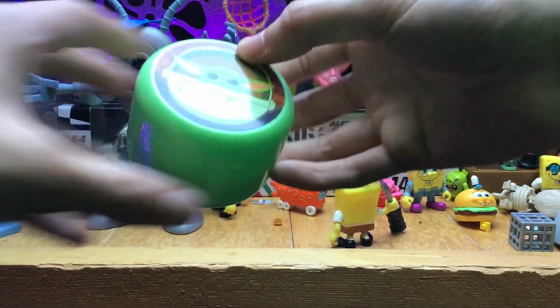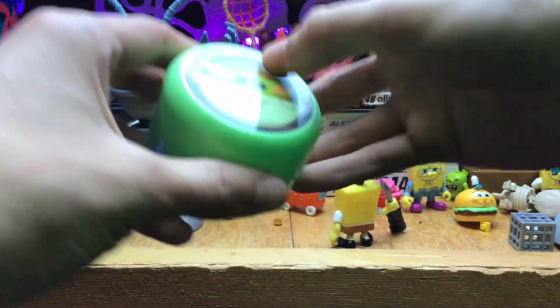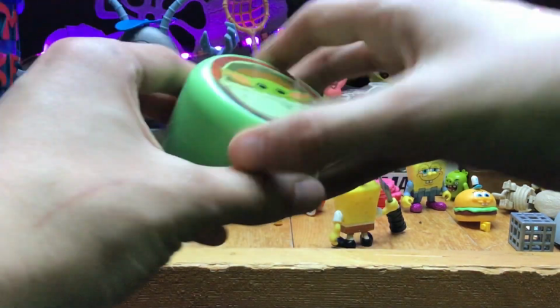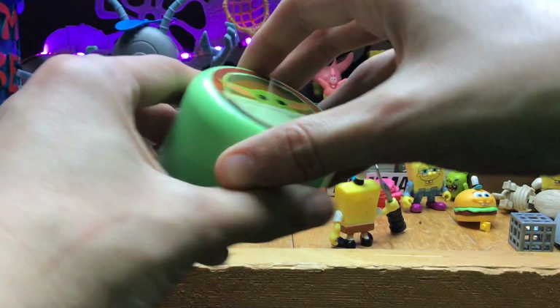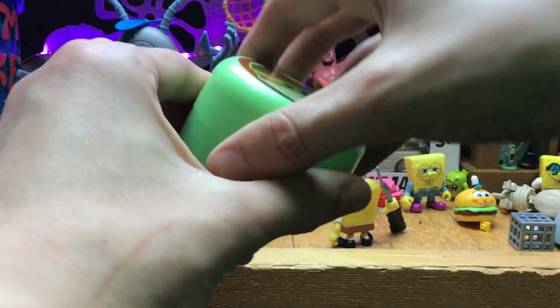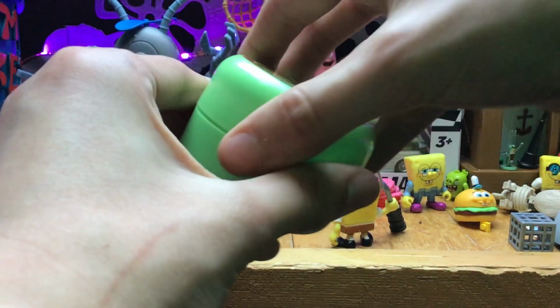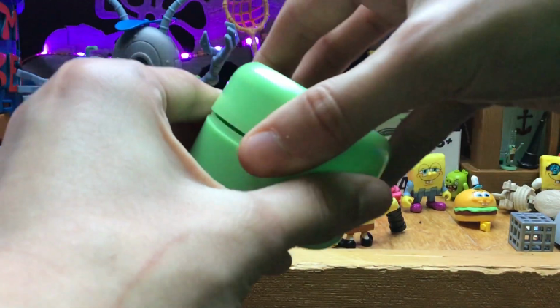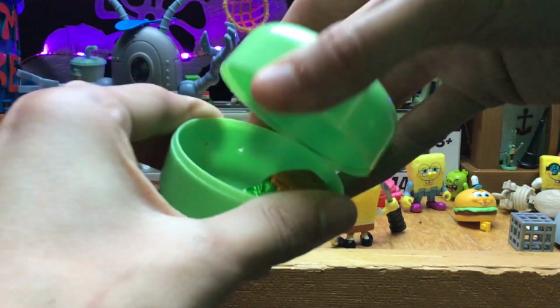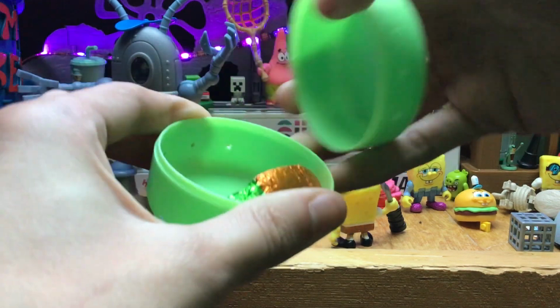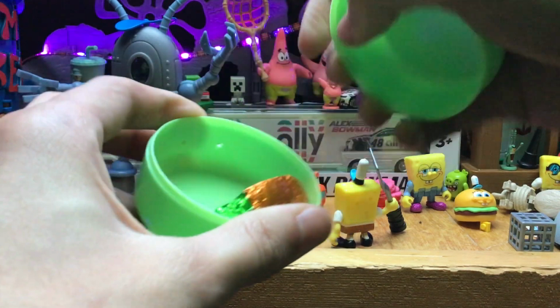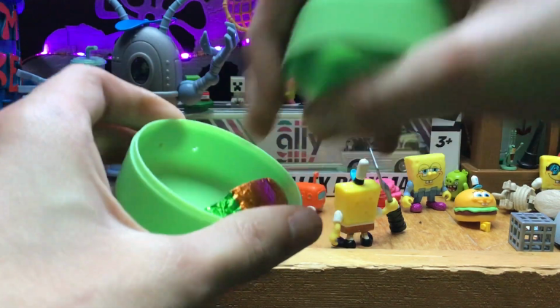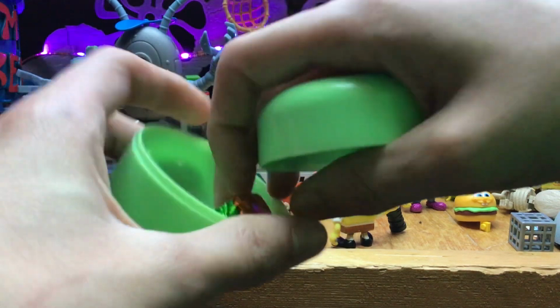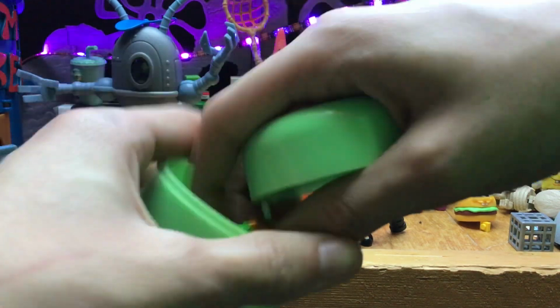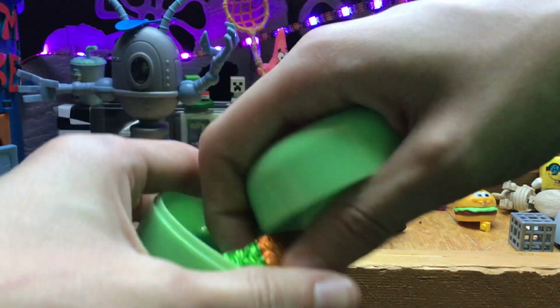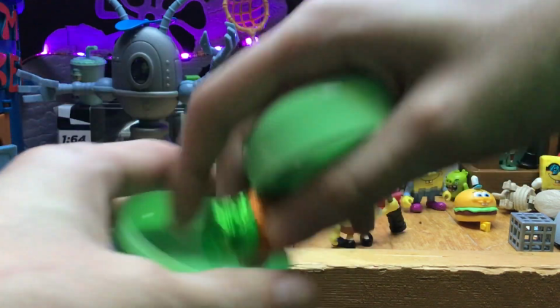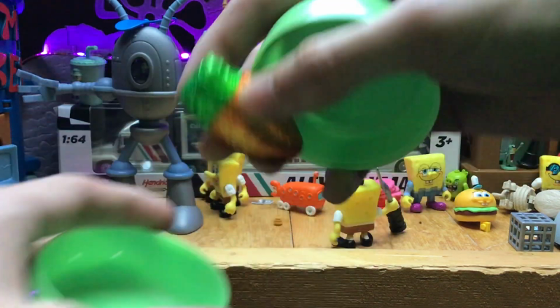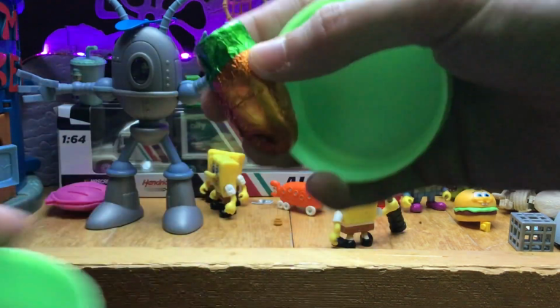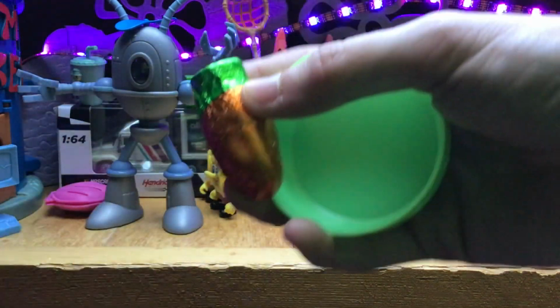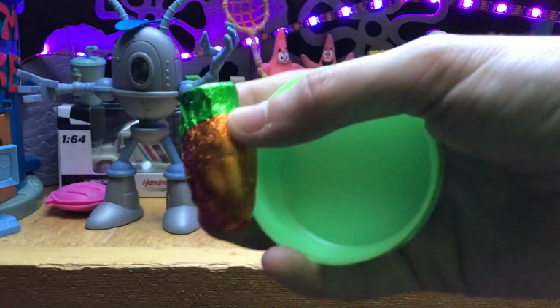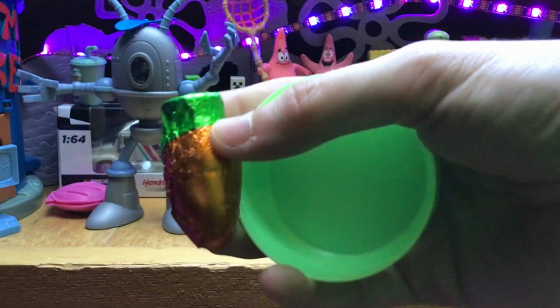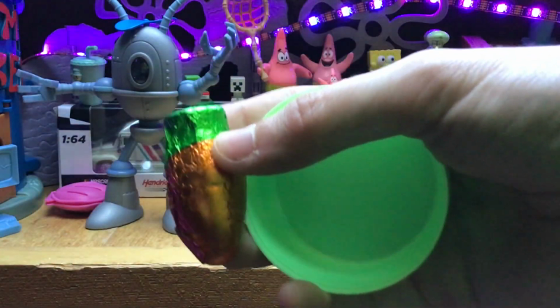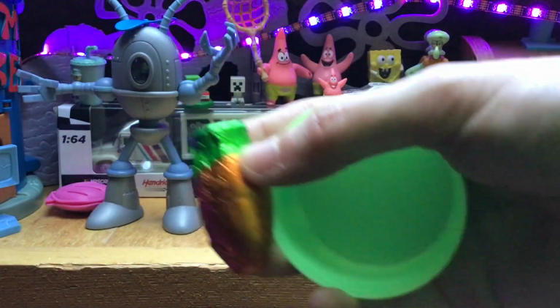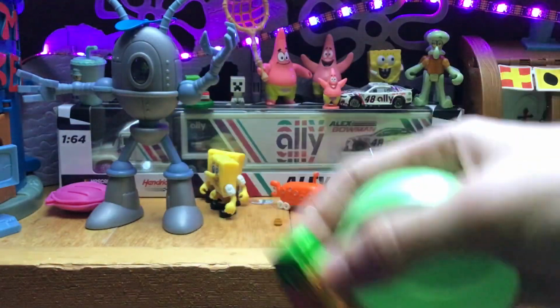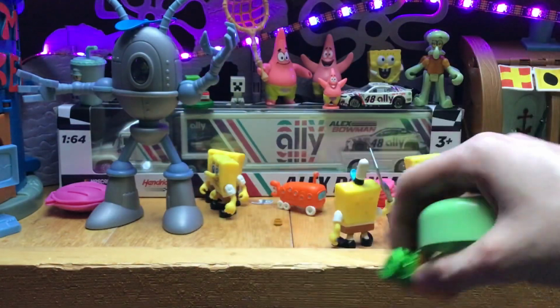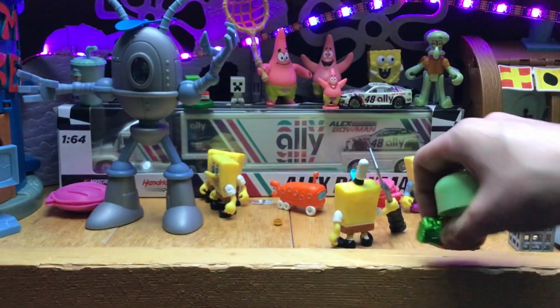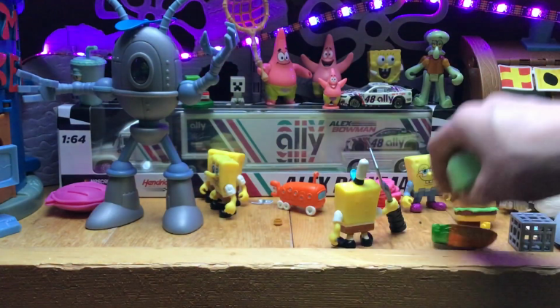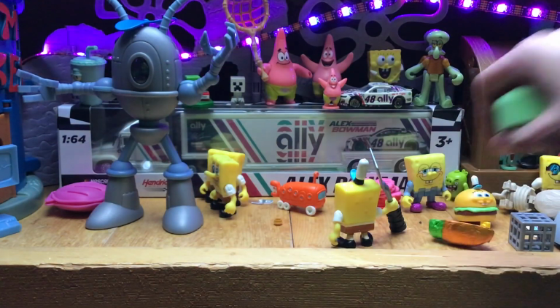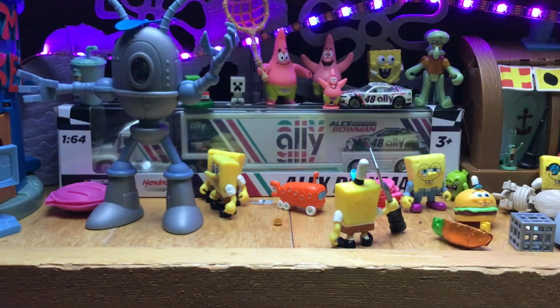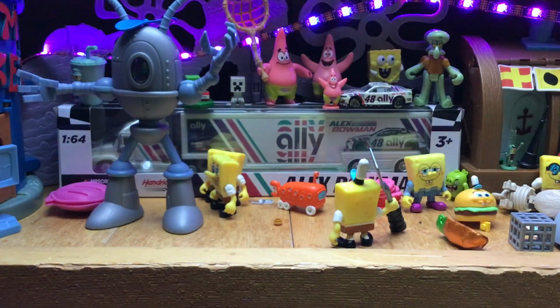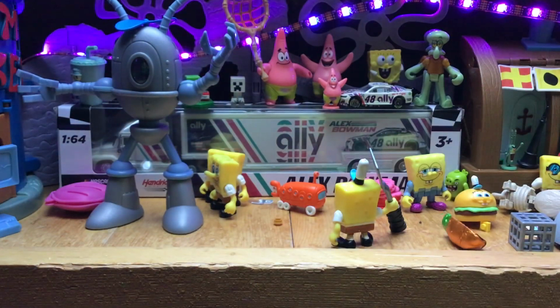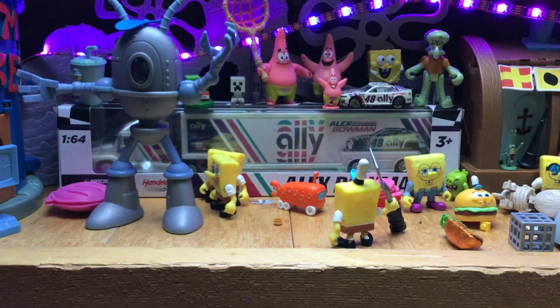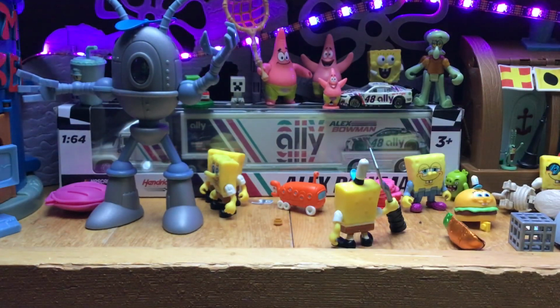This is going to be a Baby Yoda egg. If you're a fan of him, this is a carrot chocolate egg.